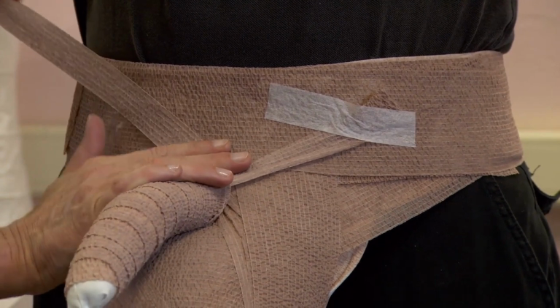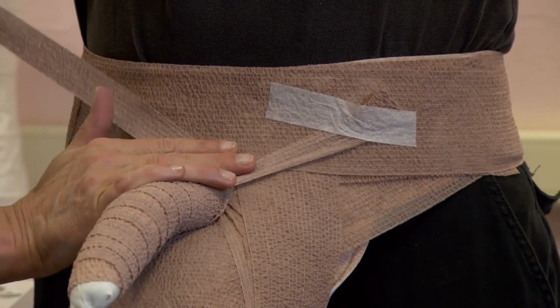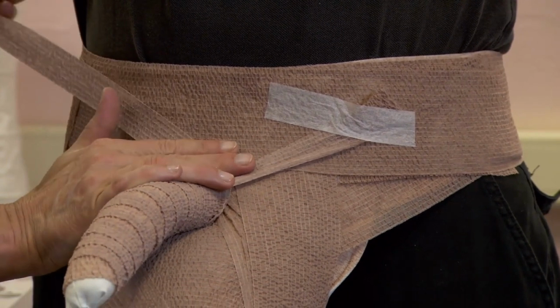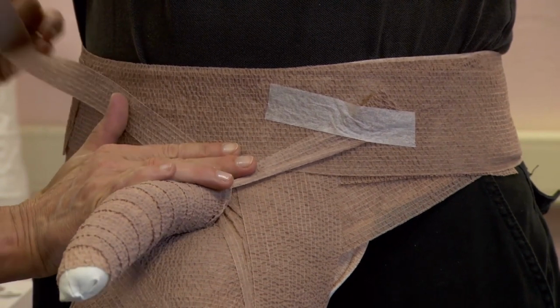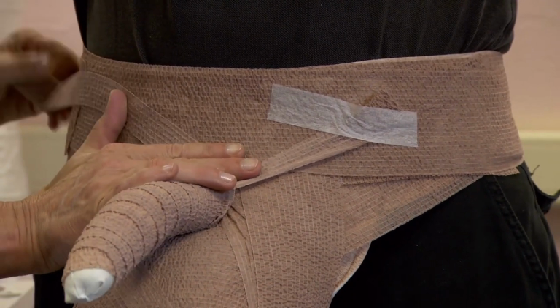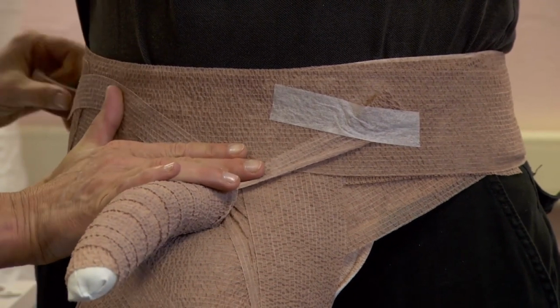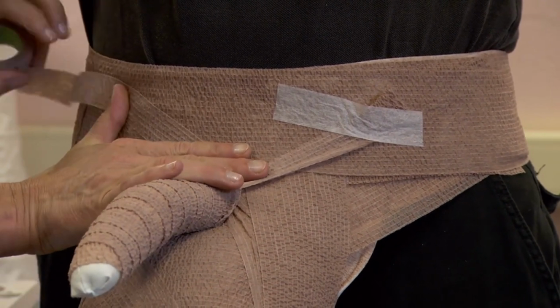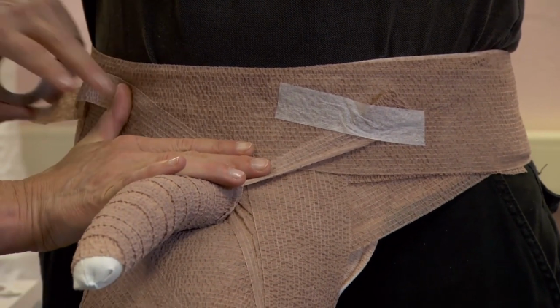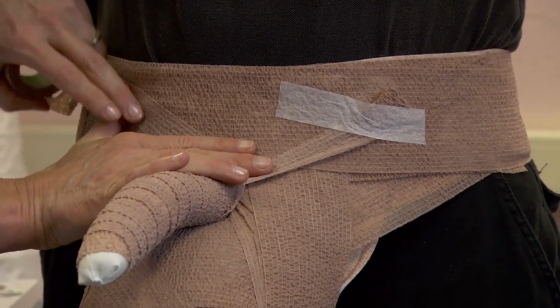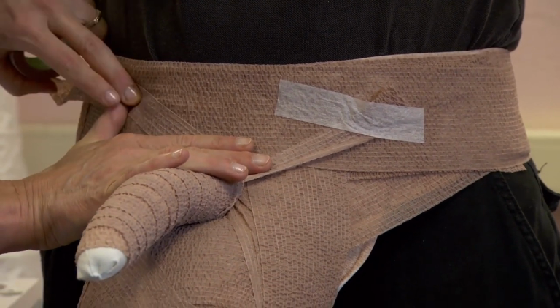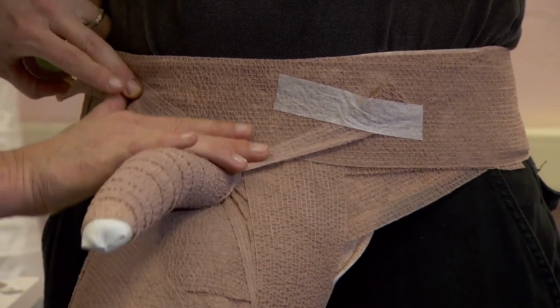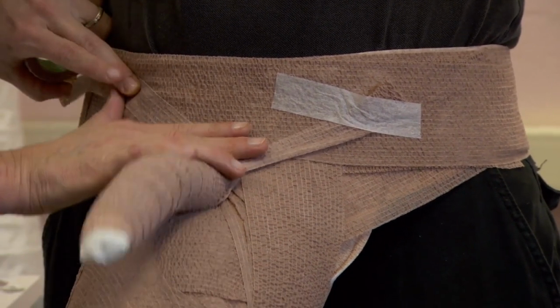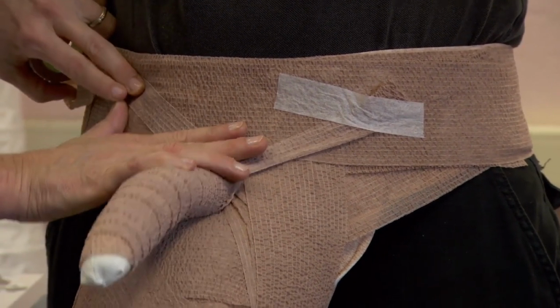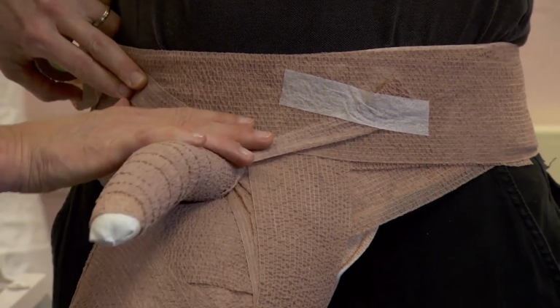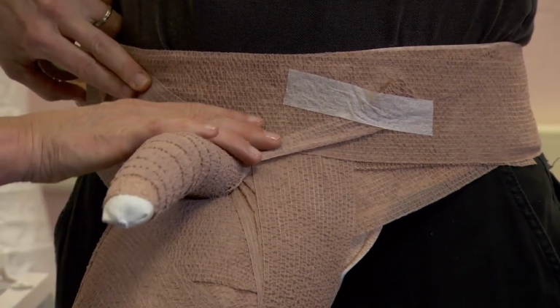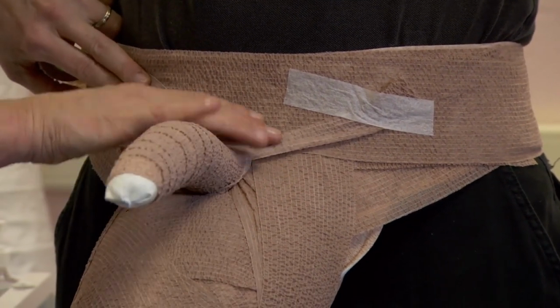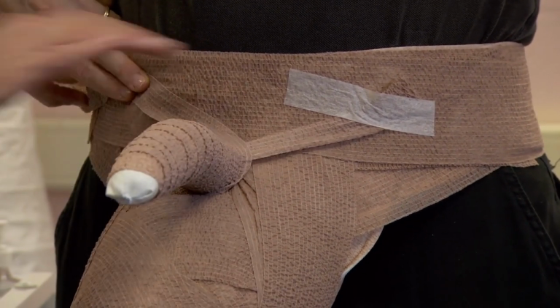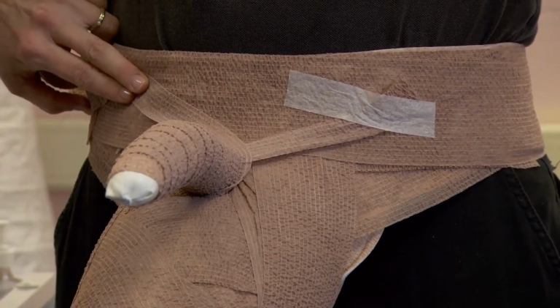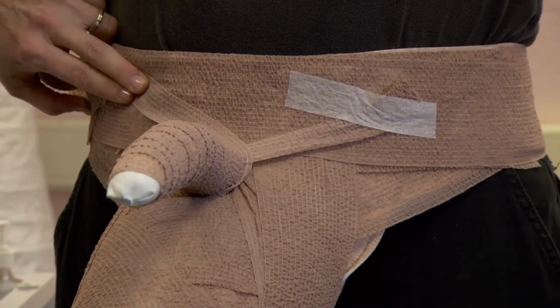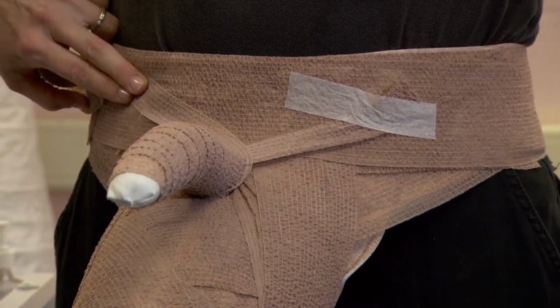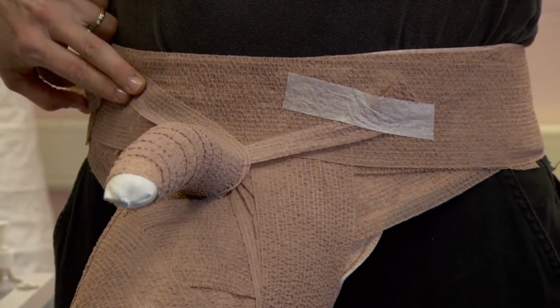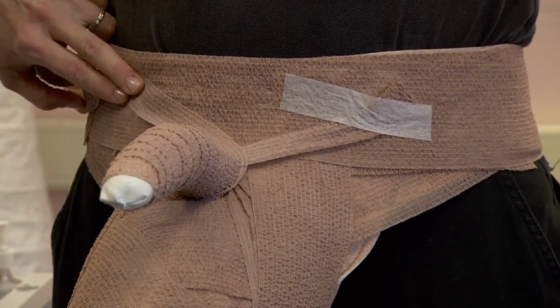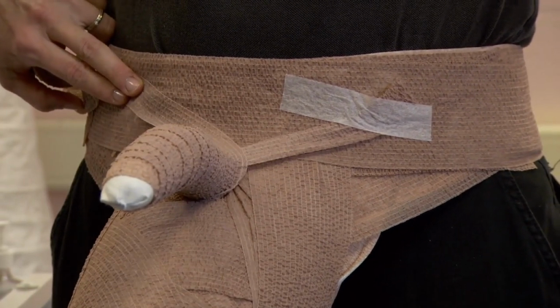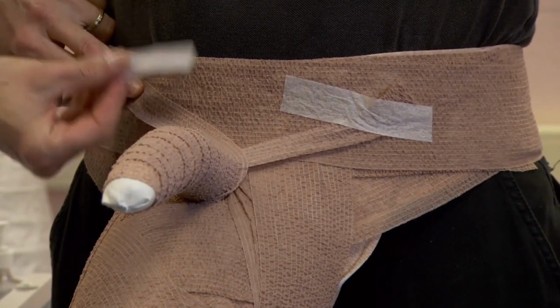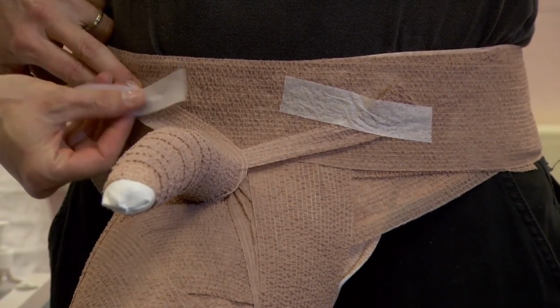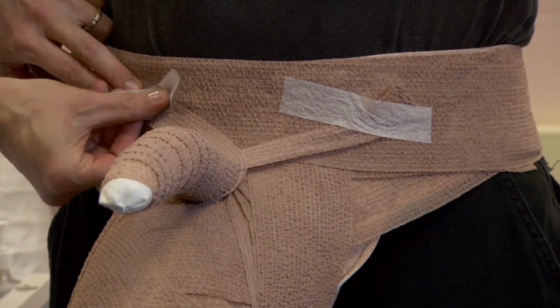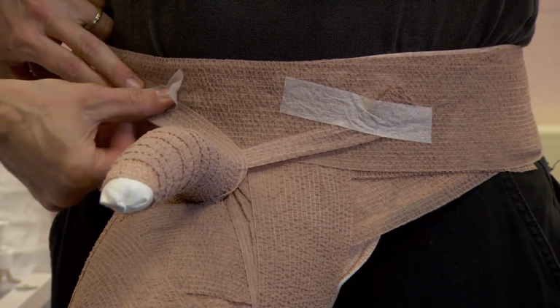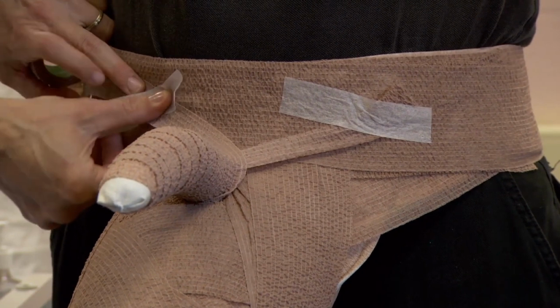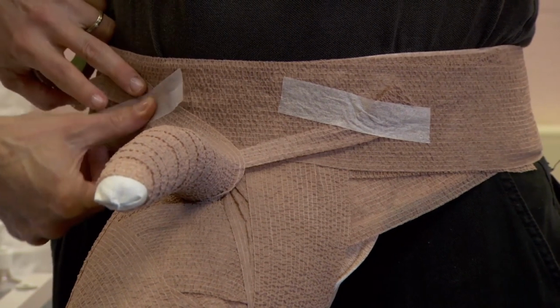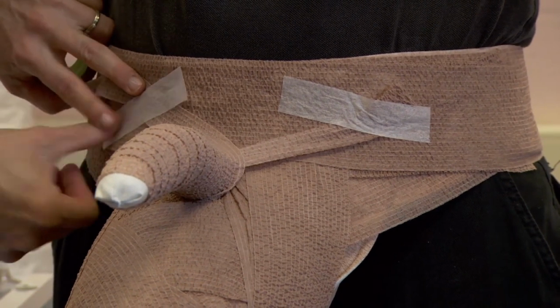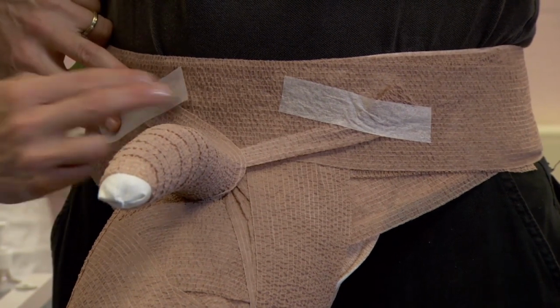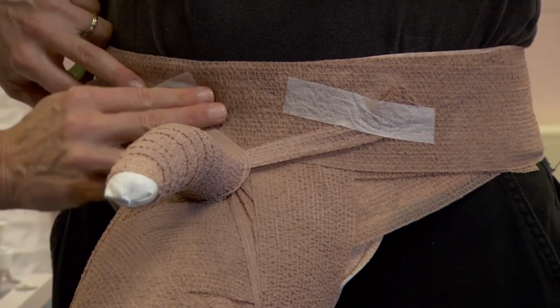End the application at the opposite hip. Tape, cut and mould to conform.